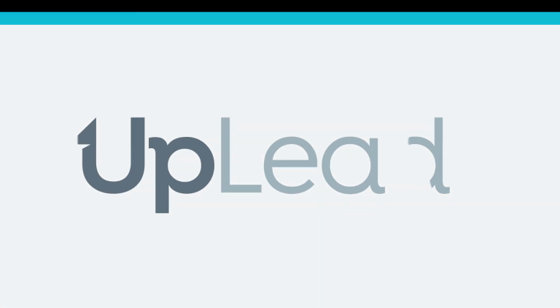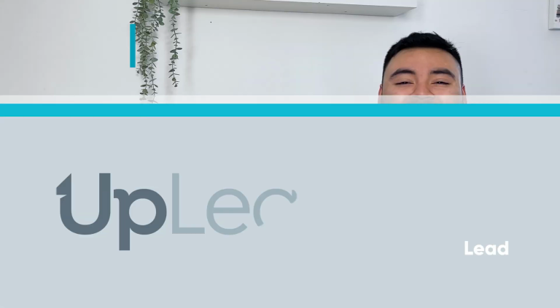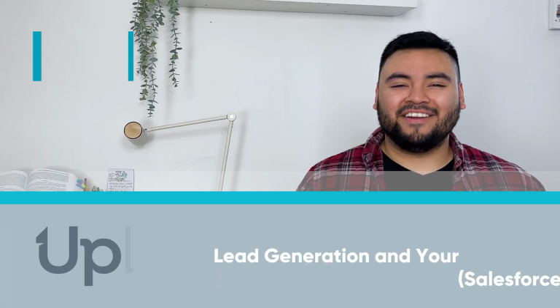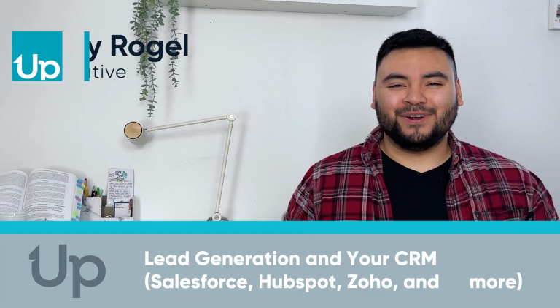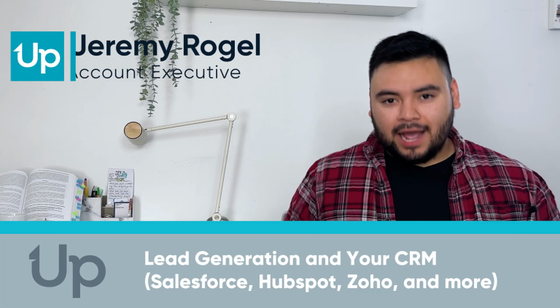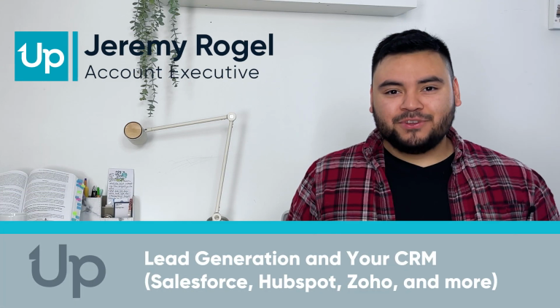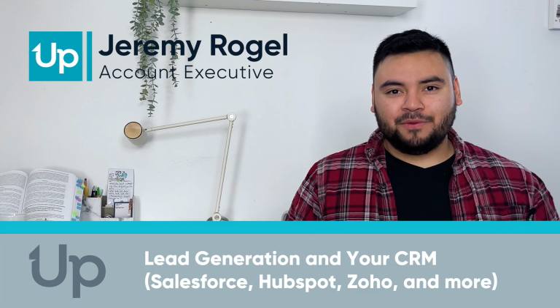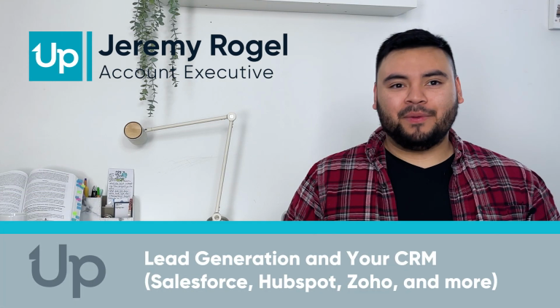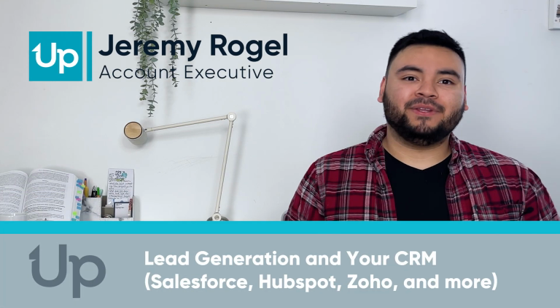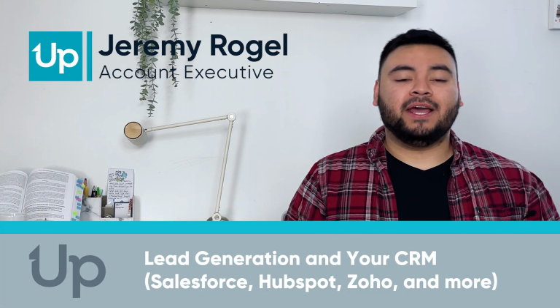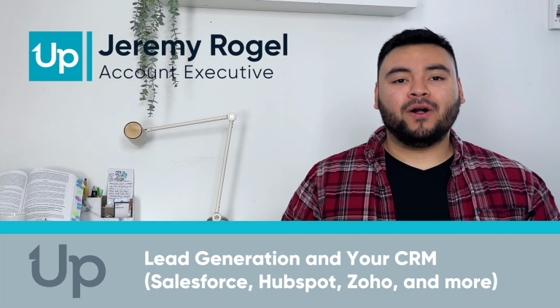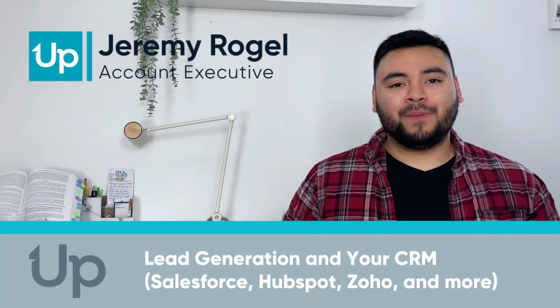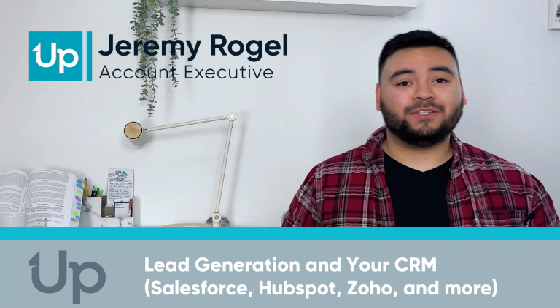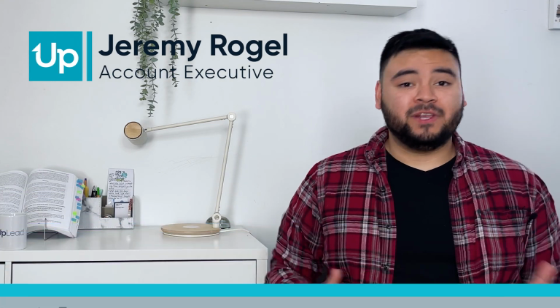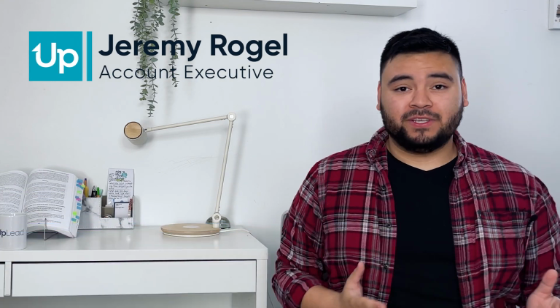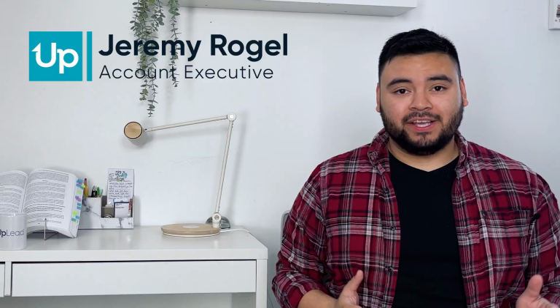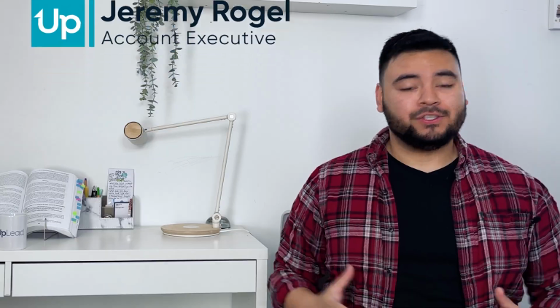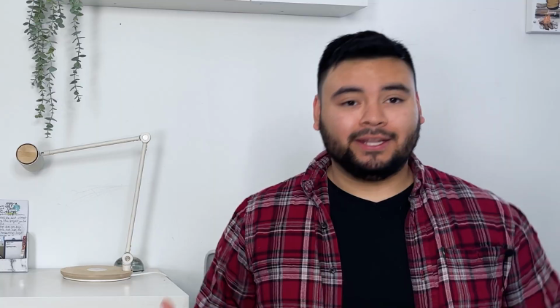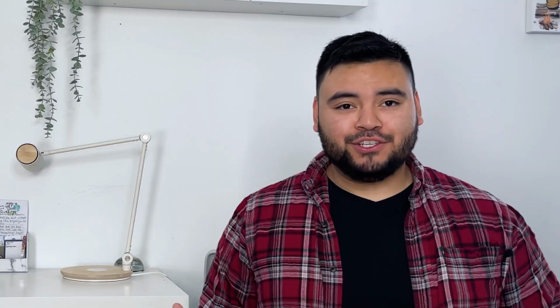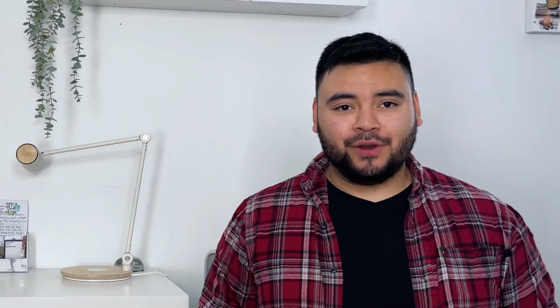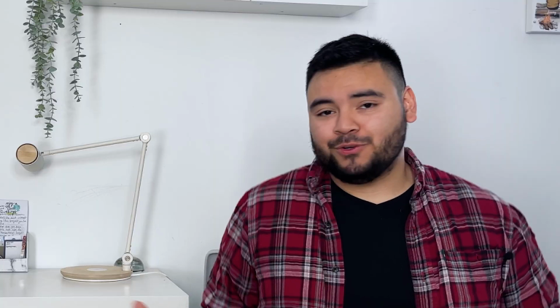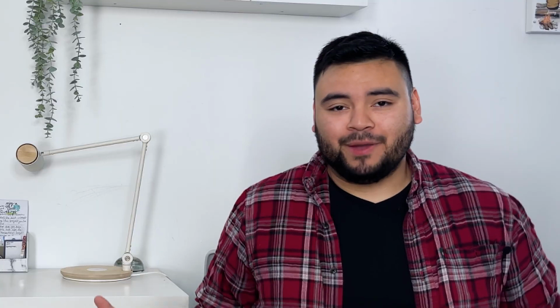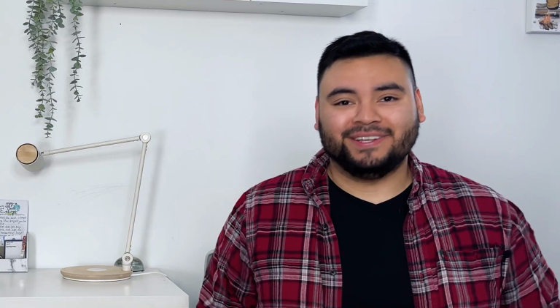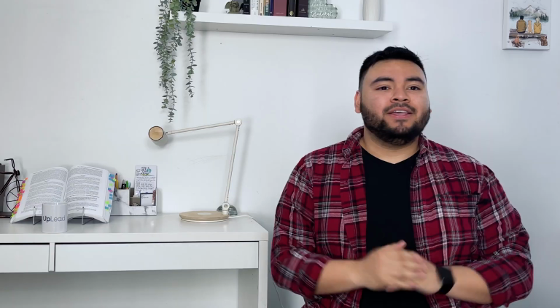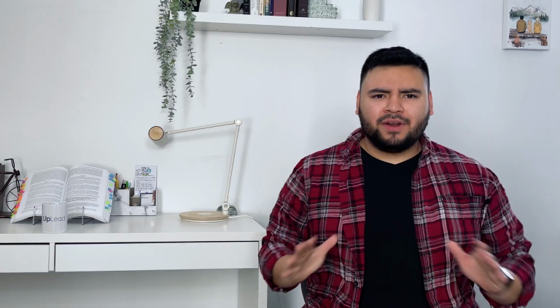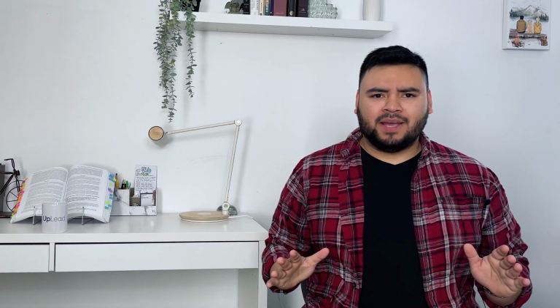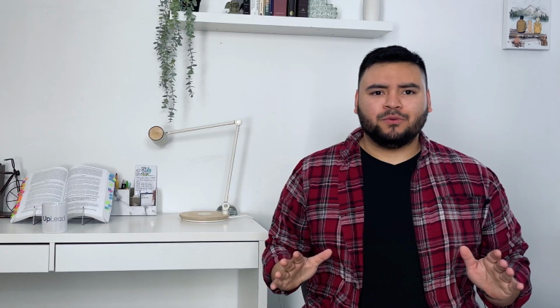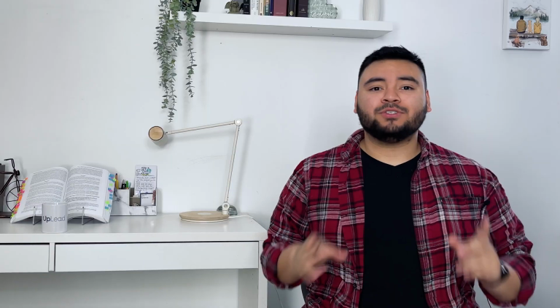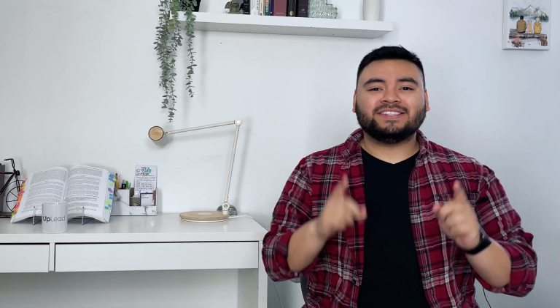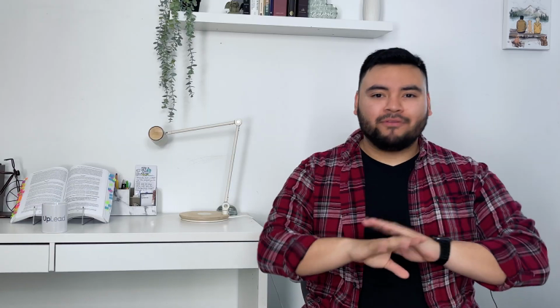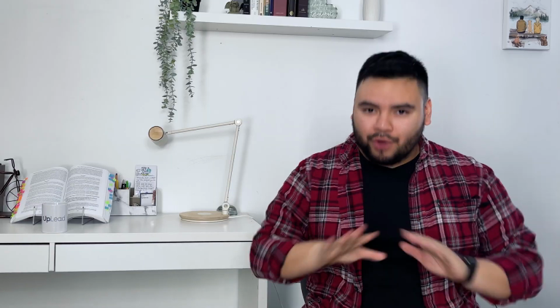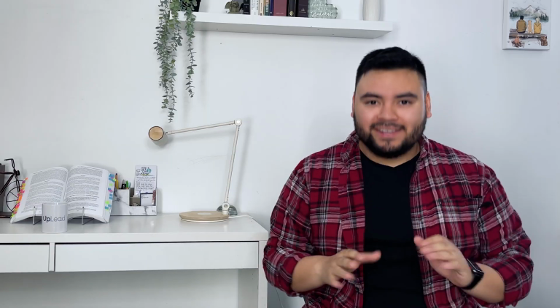Hi everyone, I'm Jeremy from Uplead and welcome back to B2B Sales and Lead Generation with Uplead. You don't have time to waste, so let's dive right in.